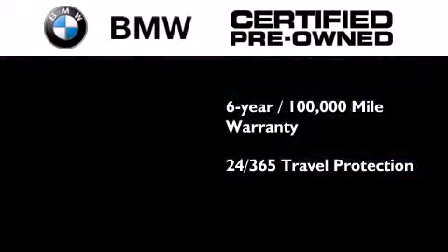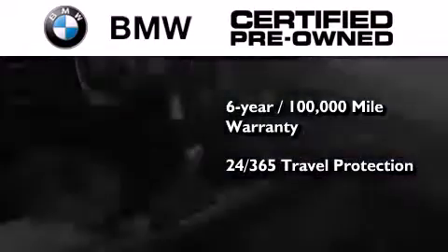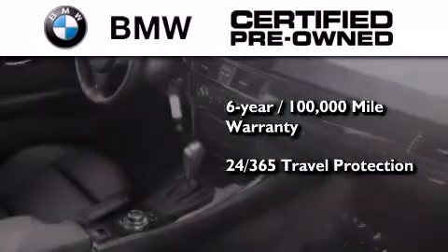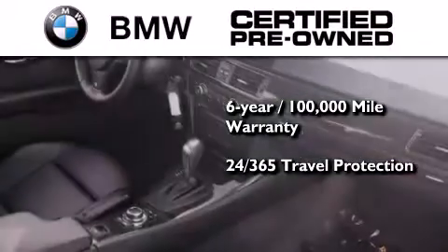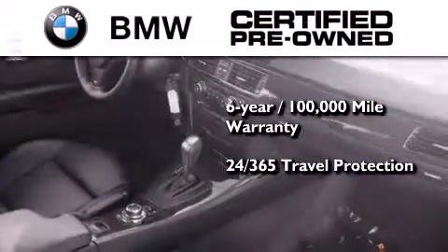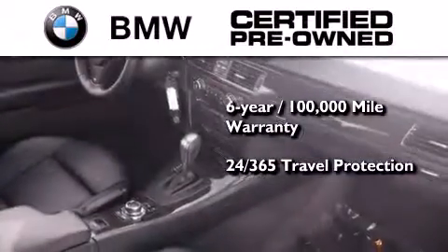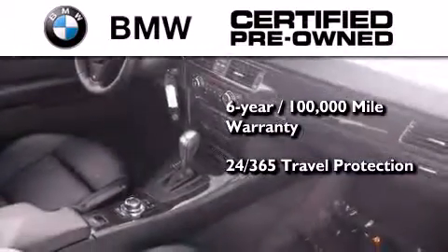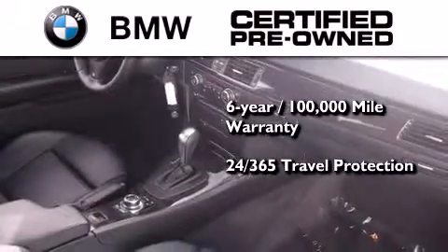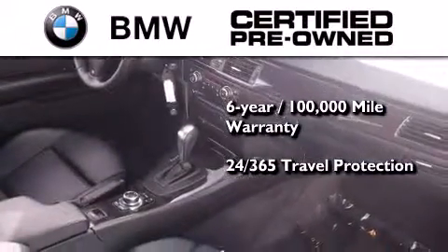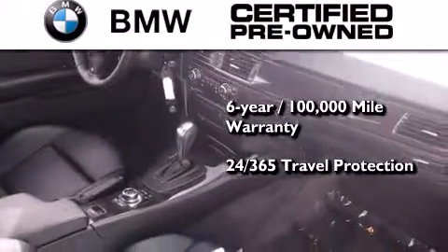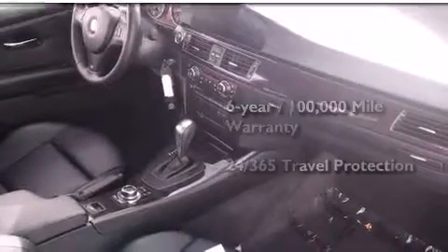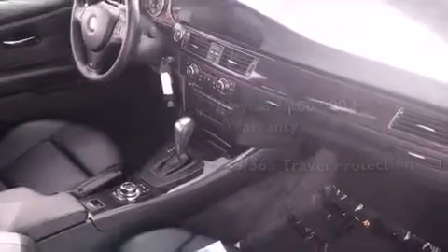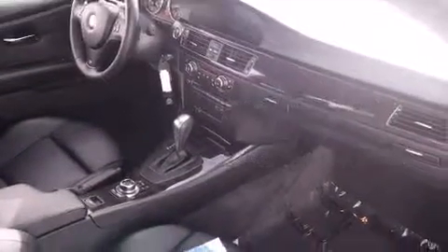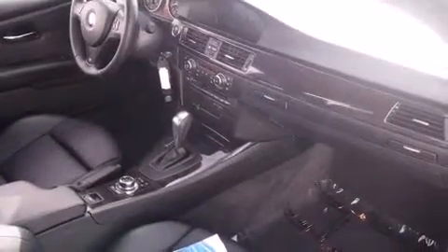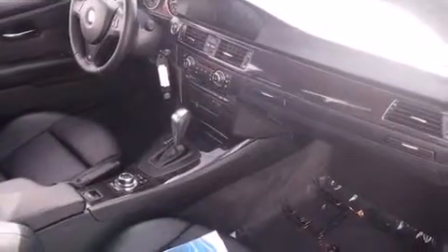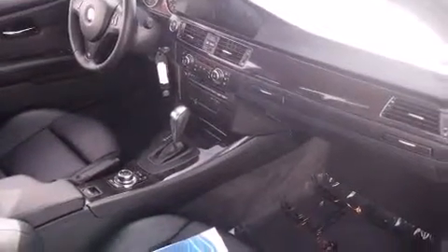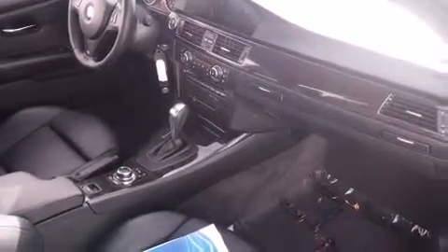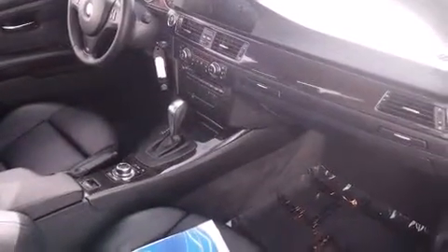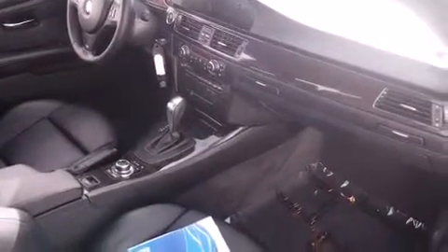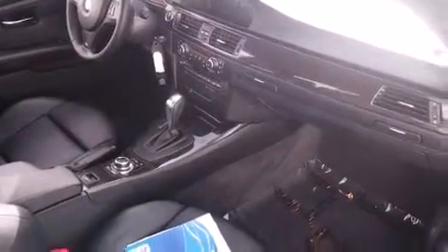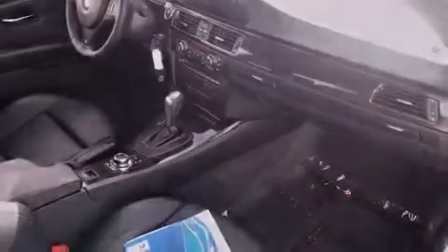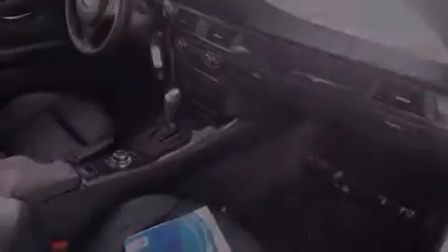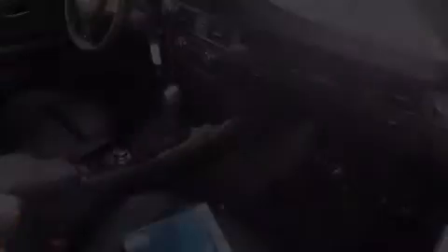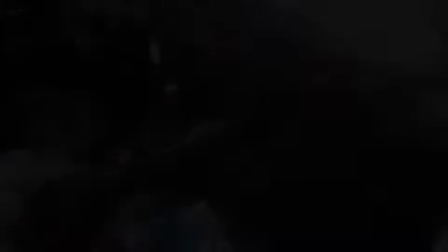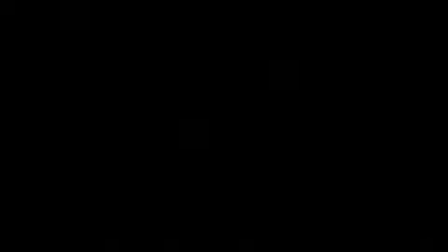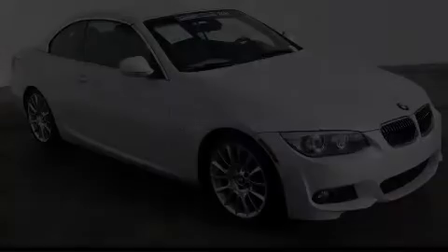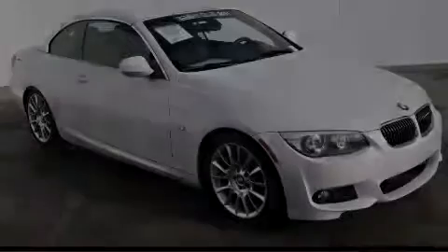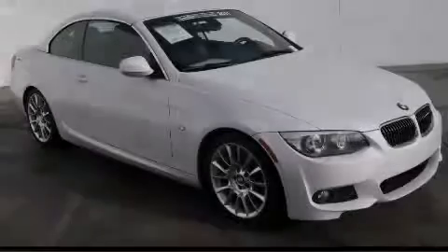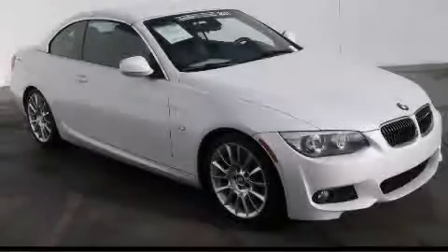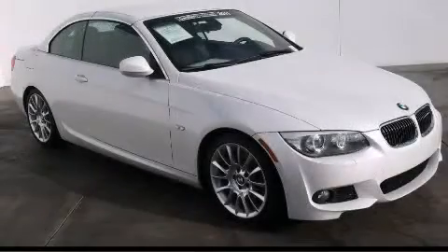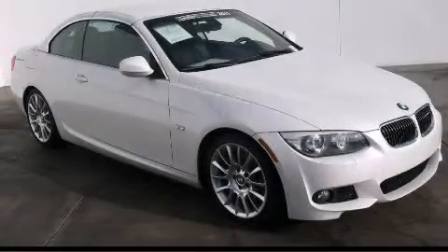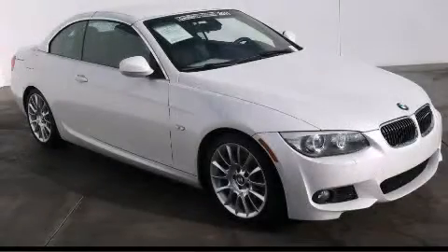It comes with travel protection 24 hours a day, 365 days a year, even if you're not the one driving. This vehicle won't last long at this price — call and arrange a test drive now.